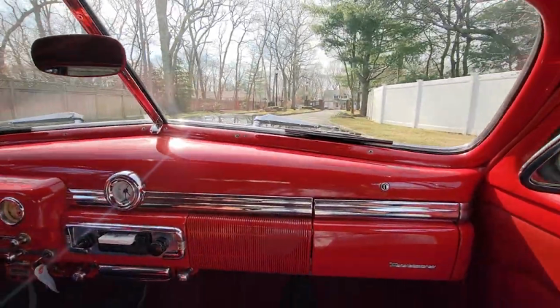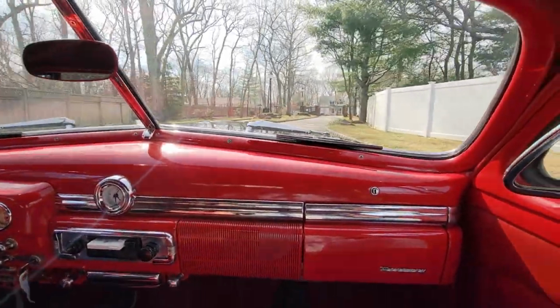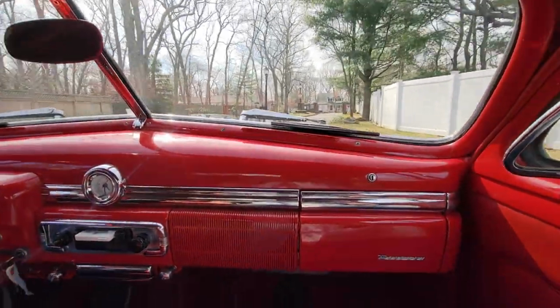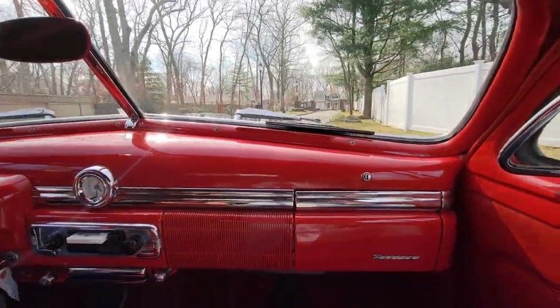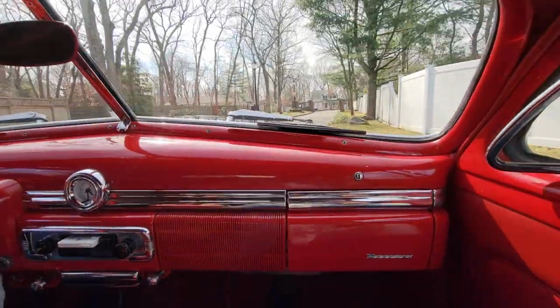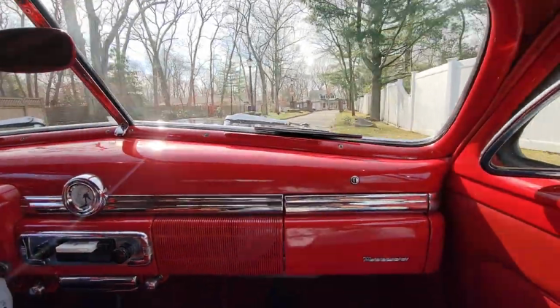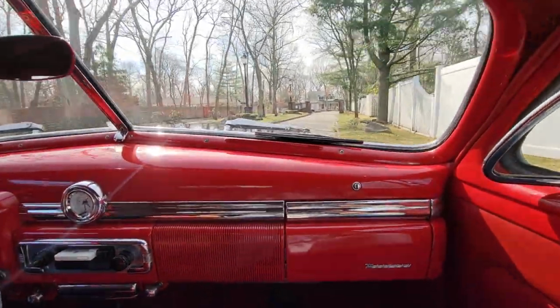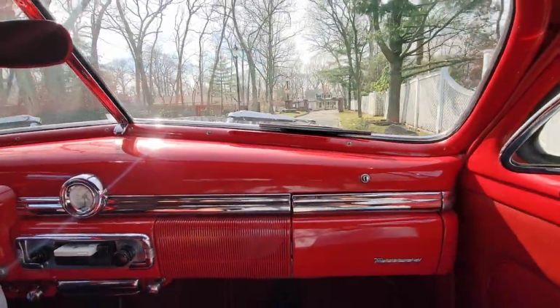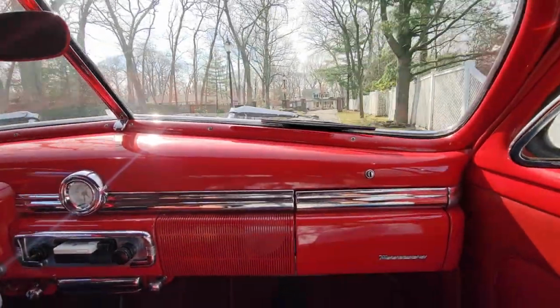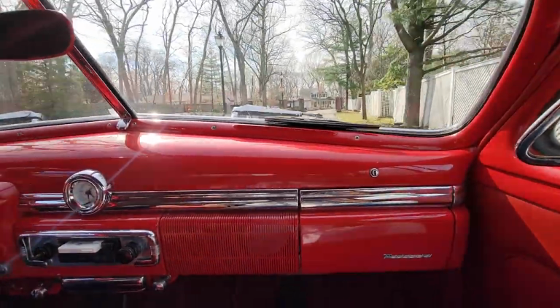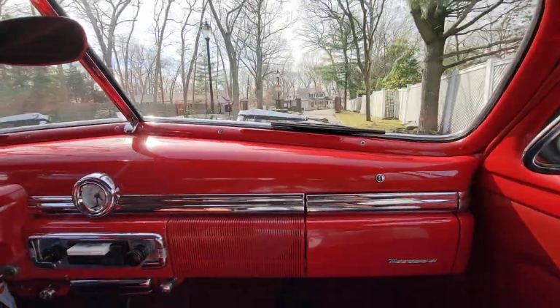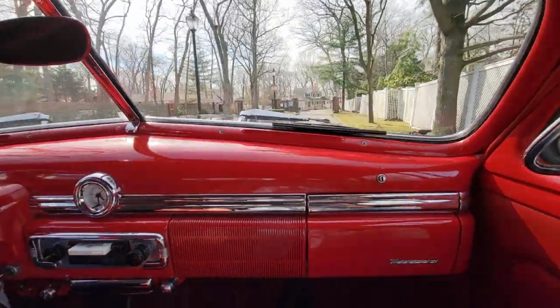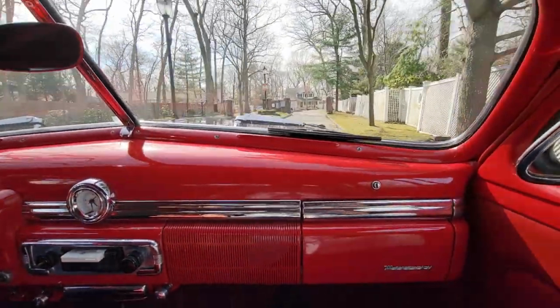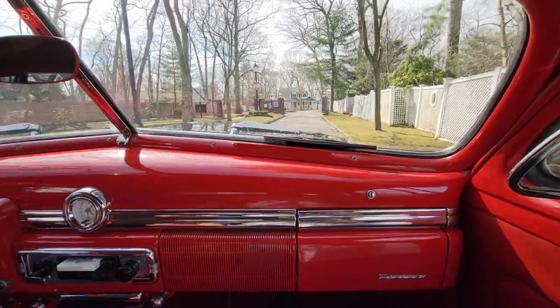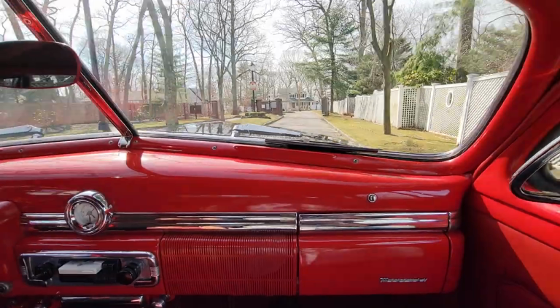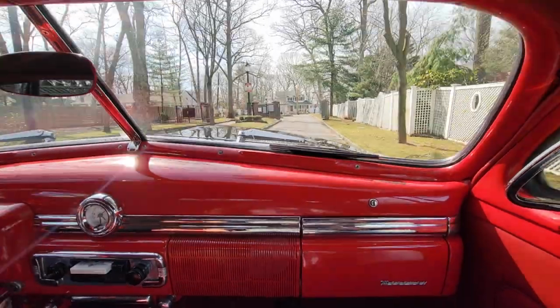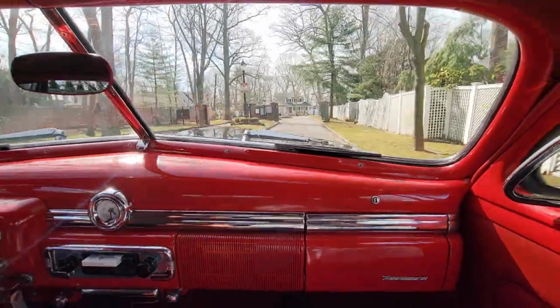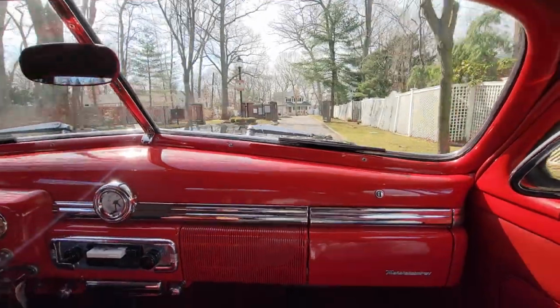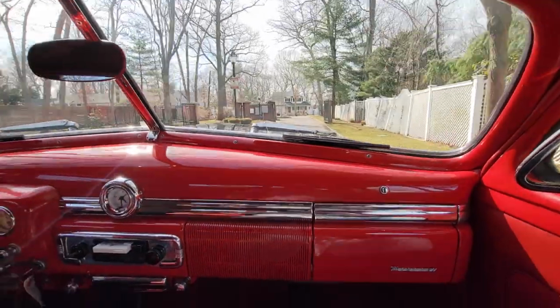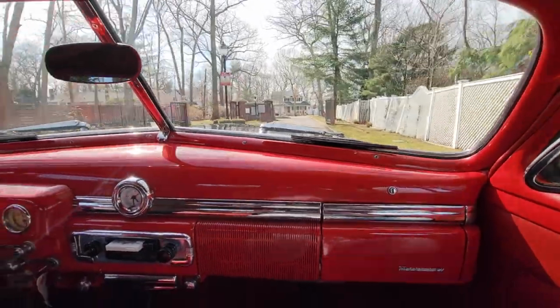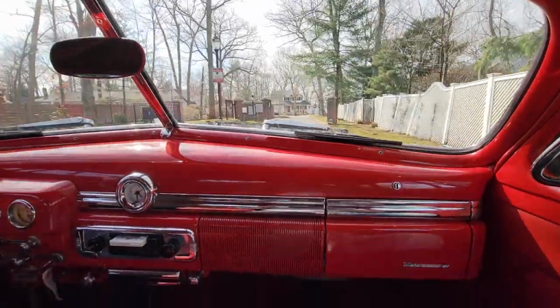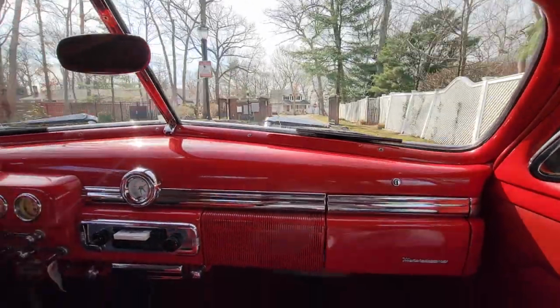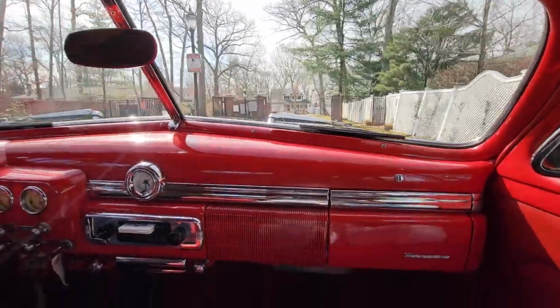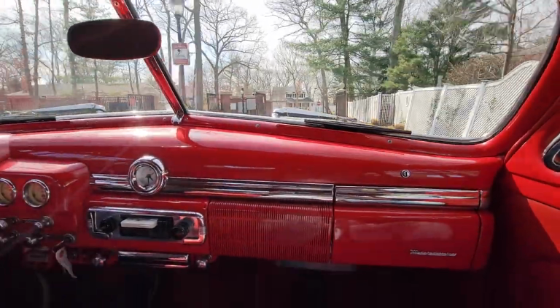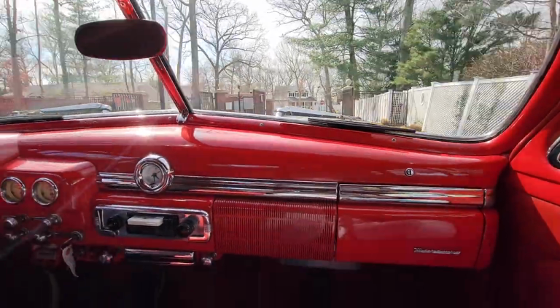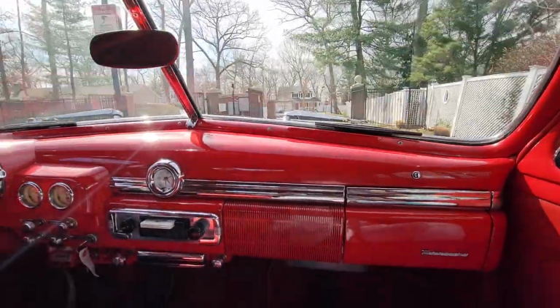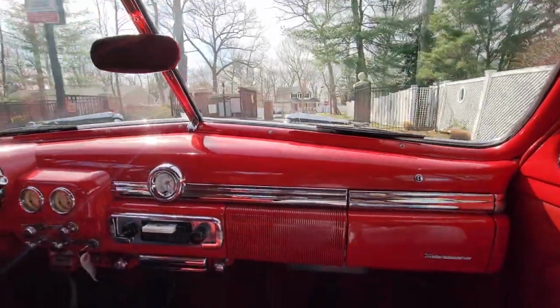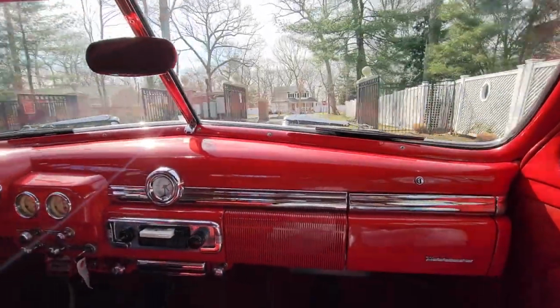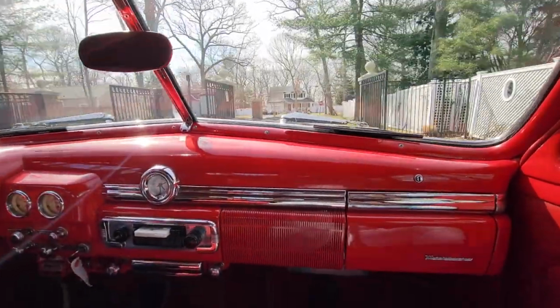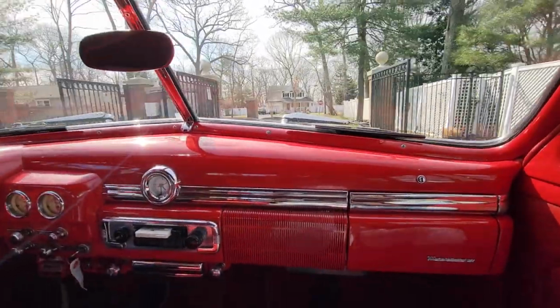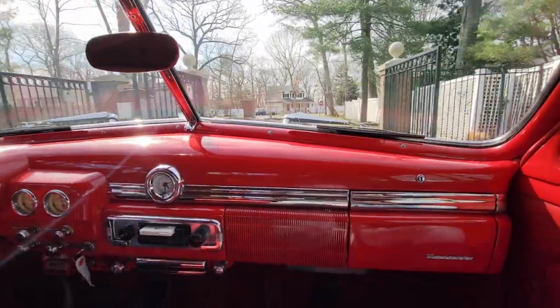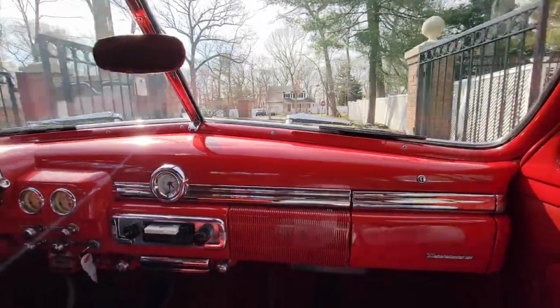Man, this car is so comfortable — really drives beautiful.